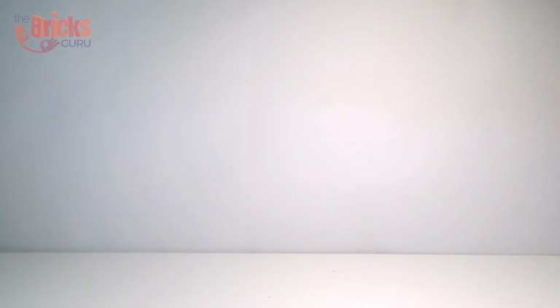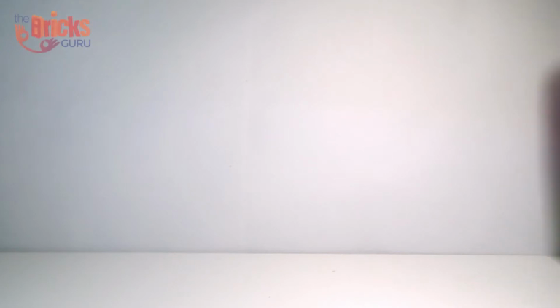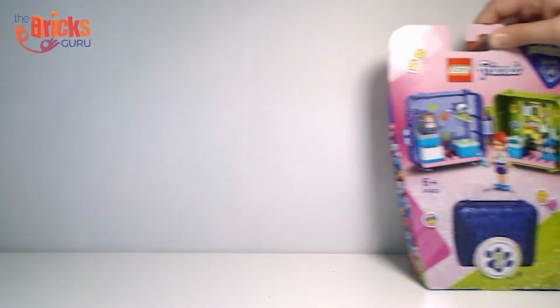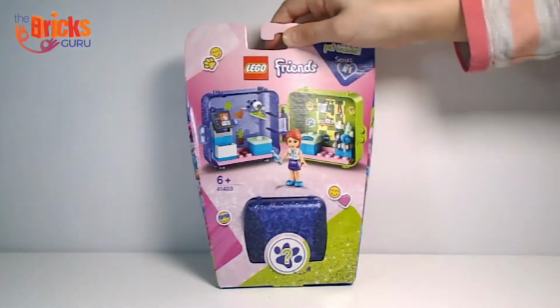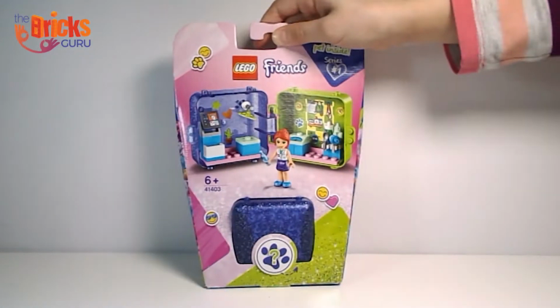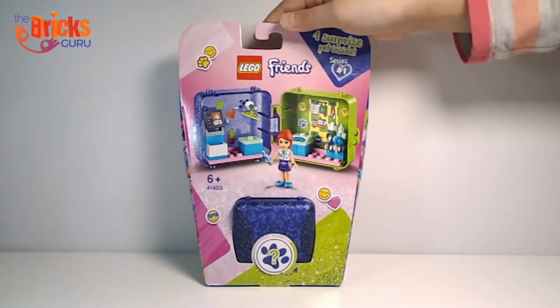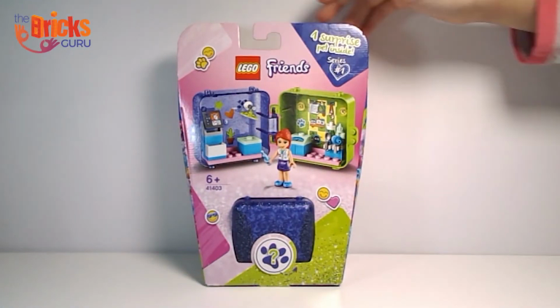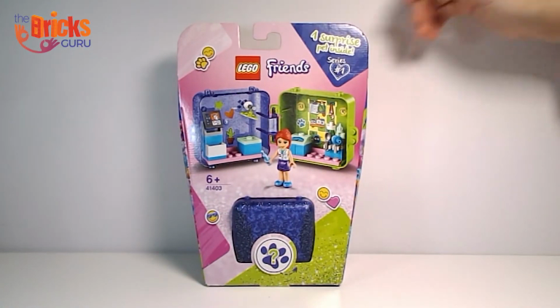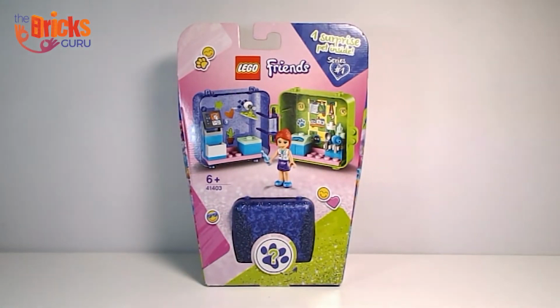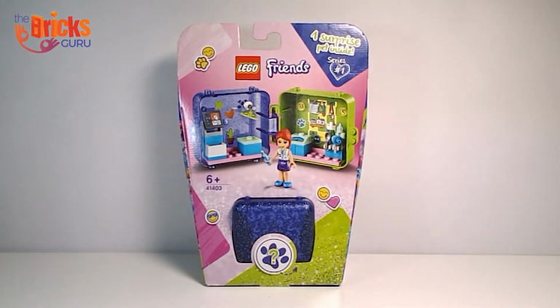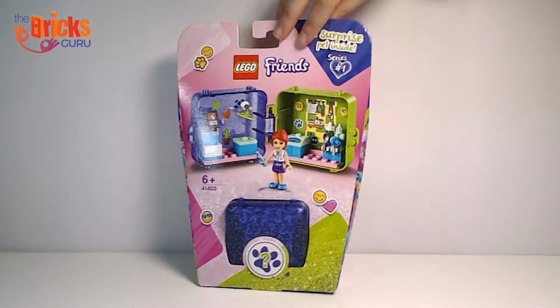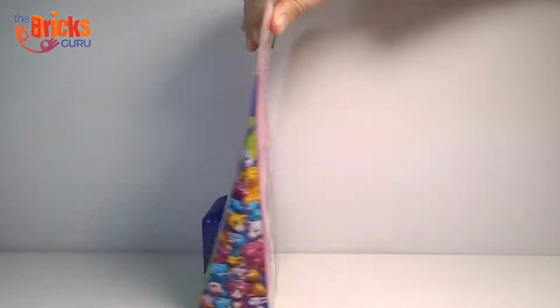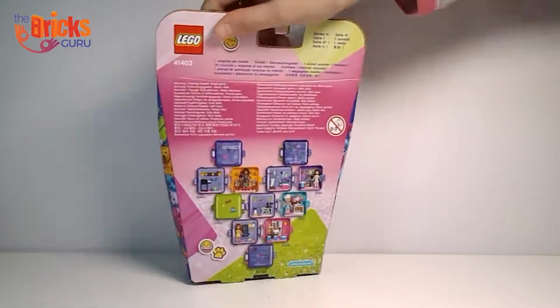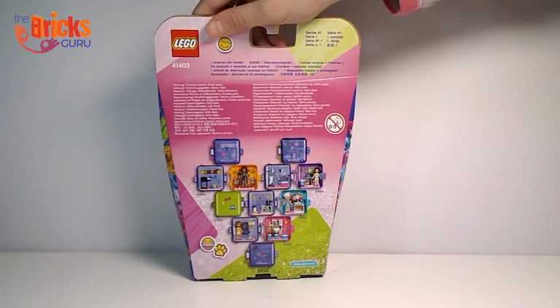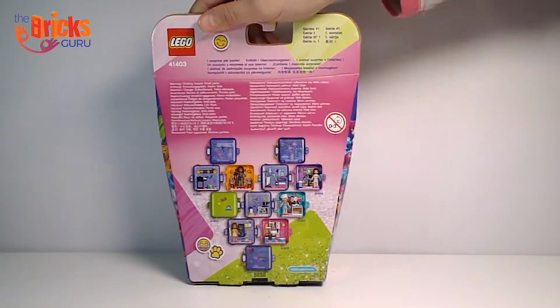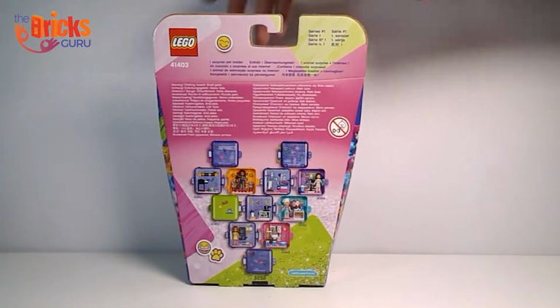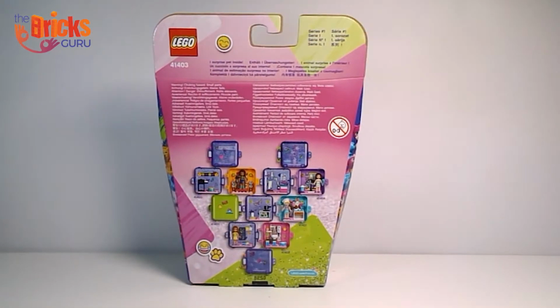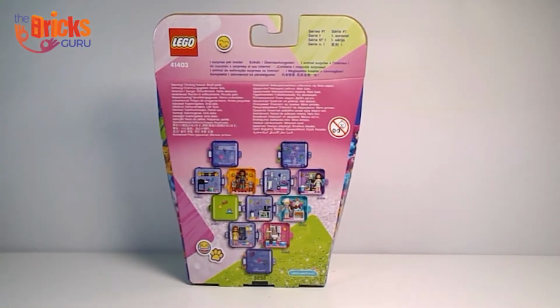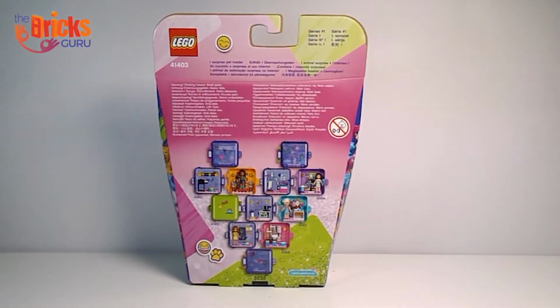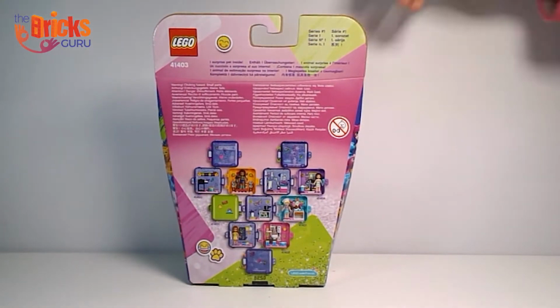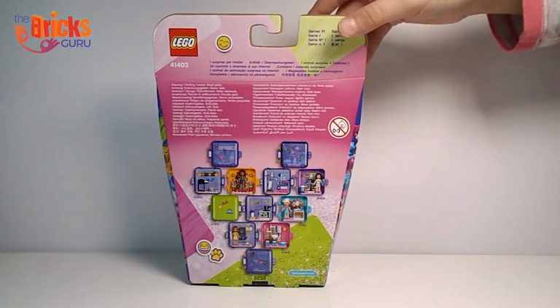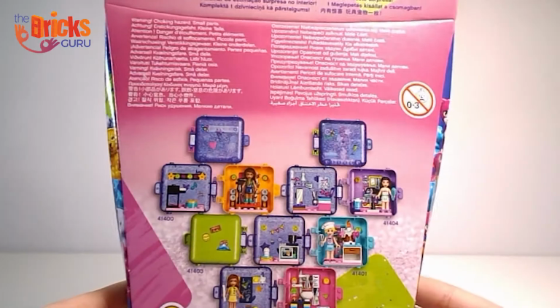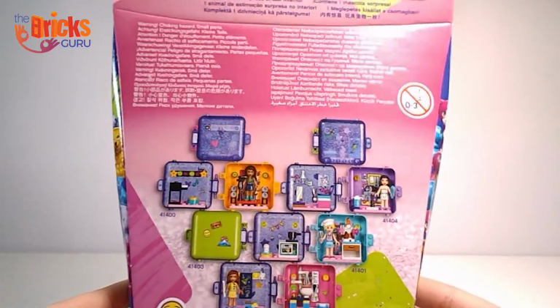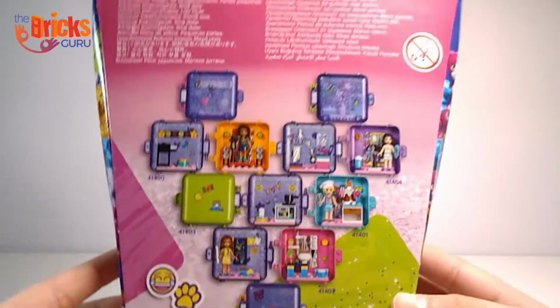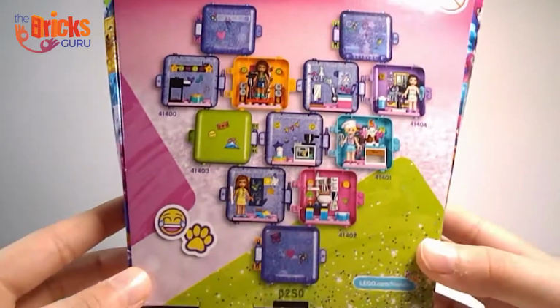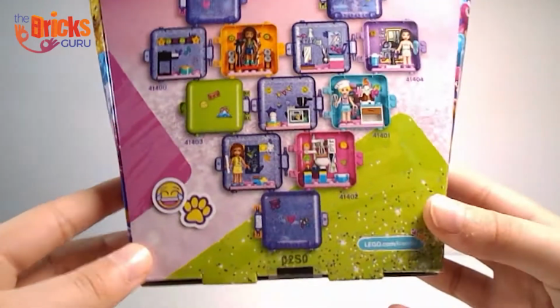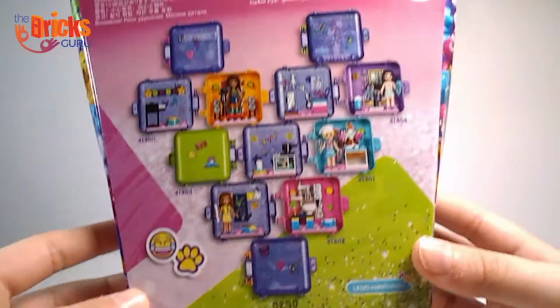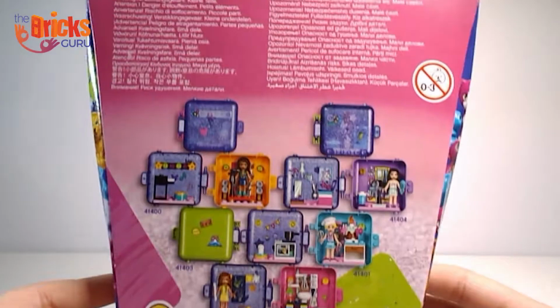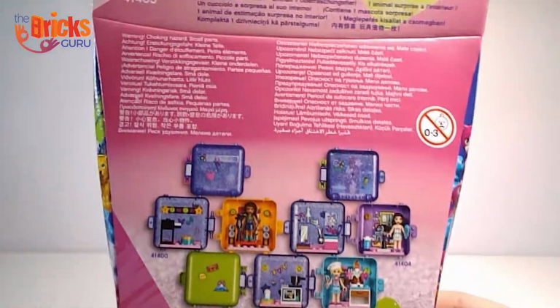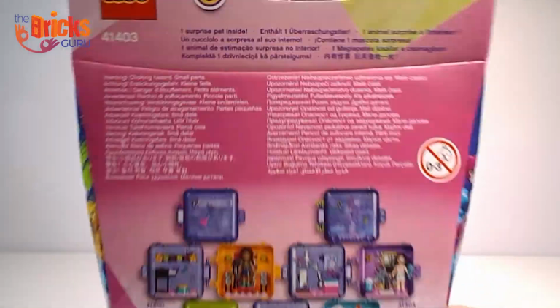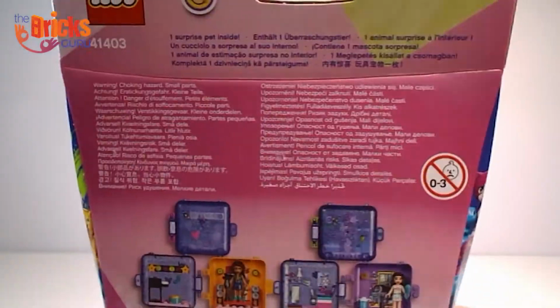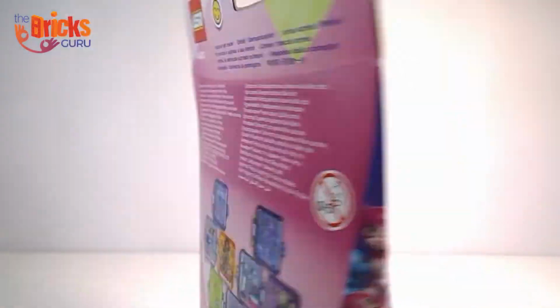Hi everyone! Today we are going to be unboxing and building Nioh's Playcube with custom lights.